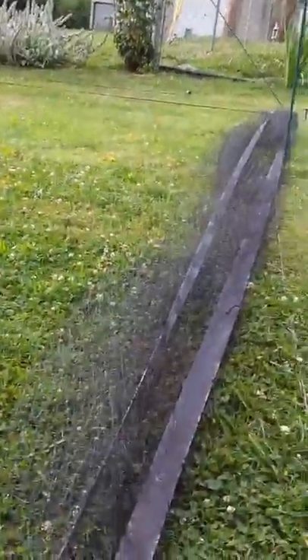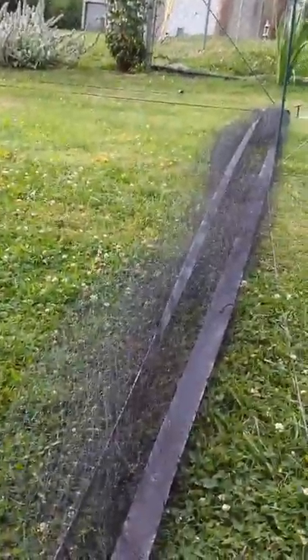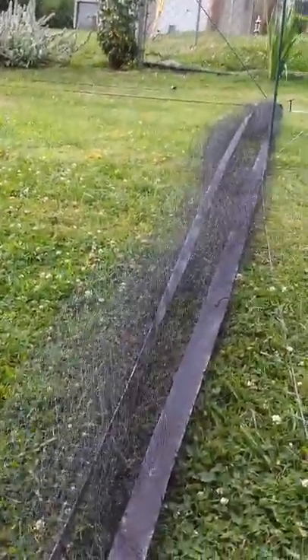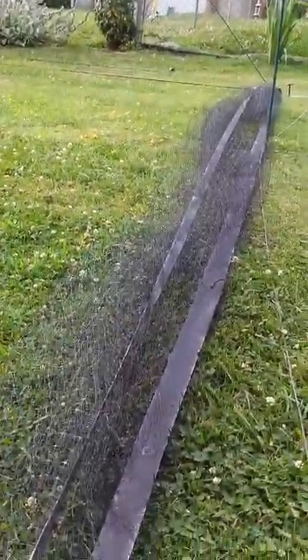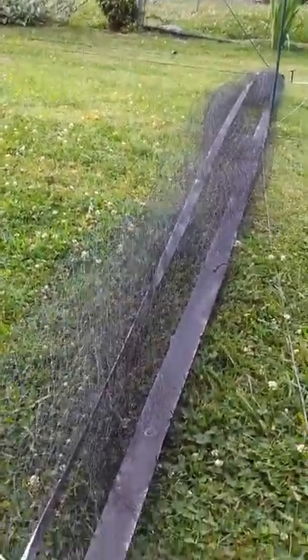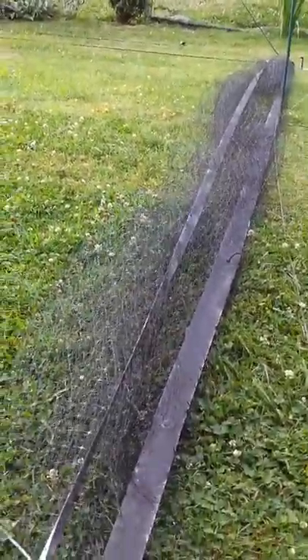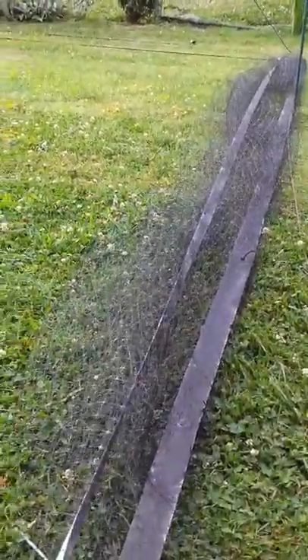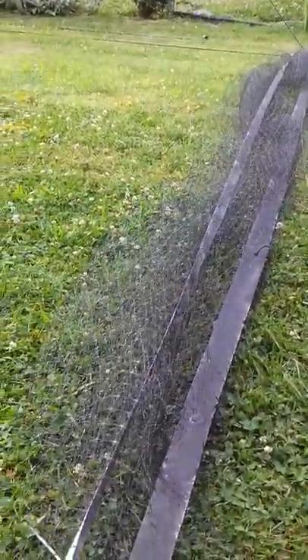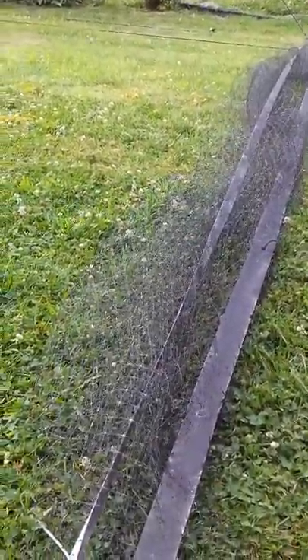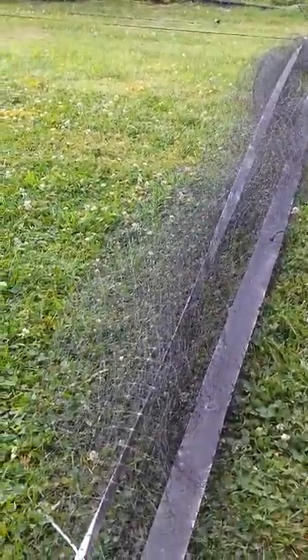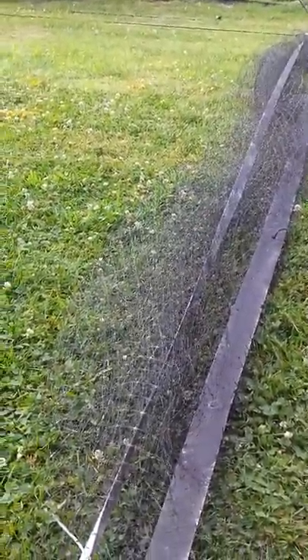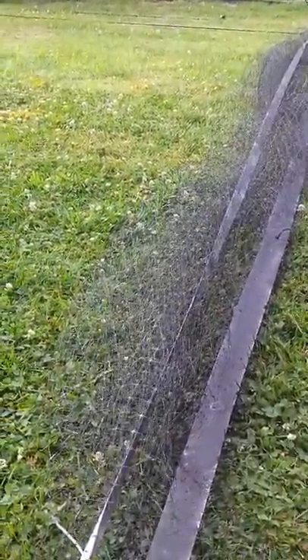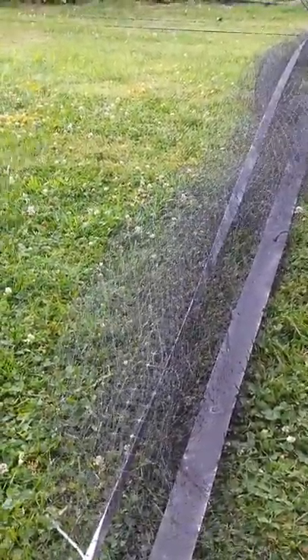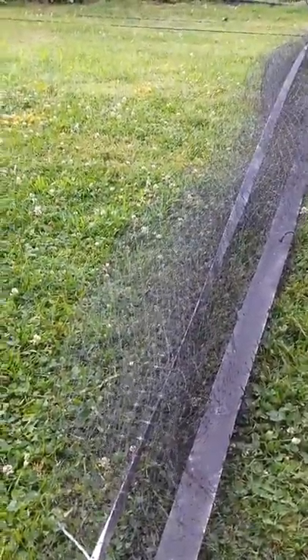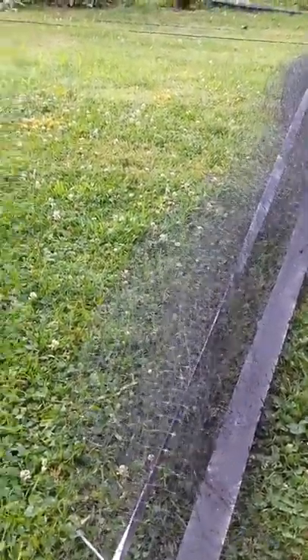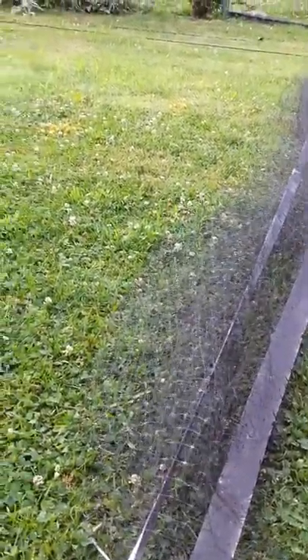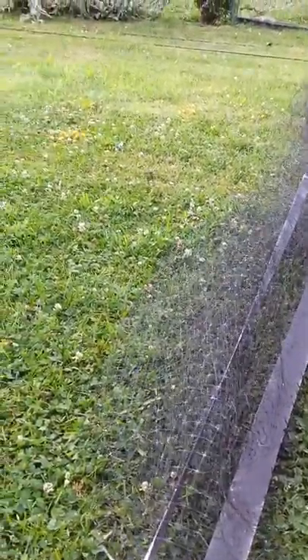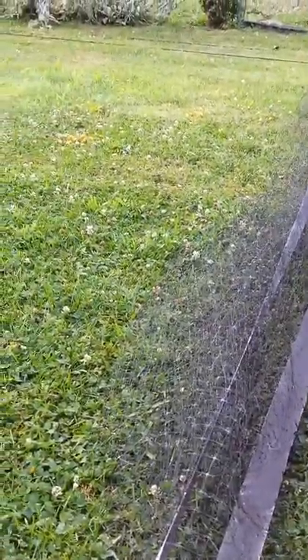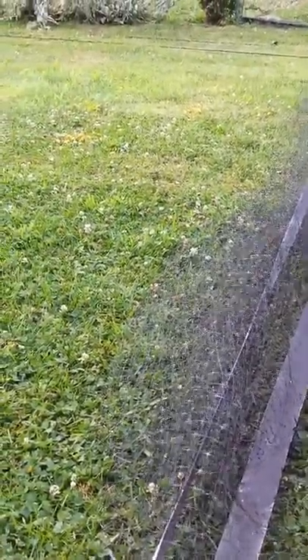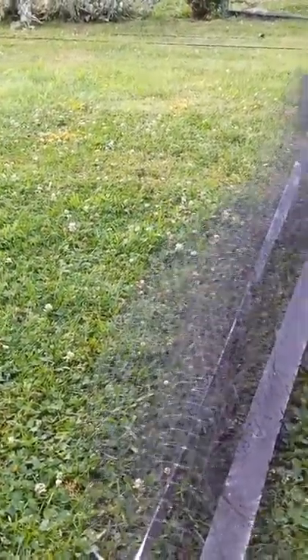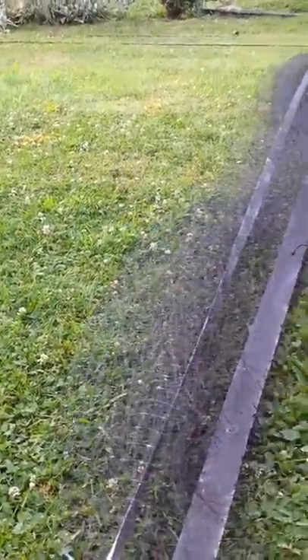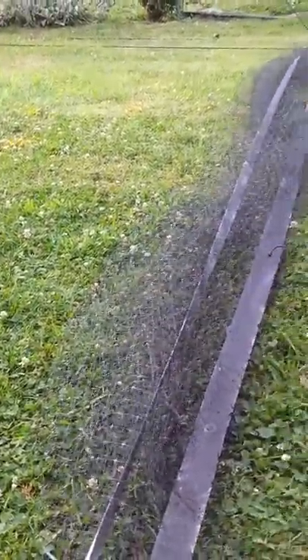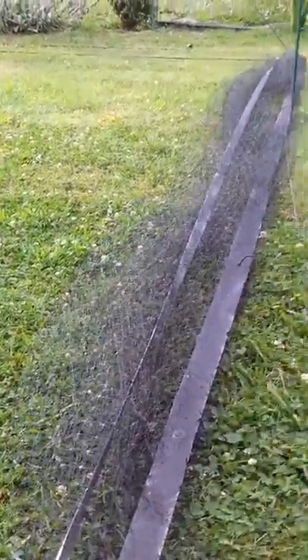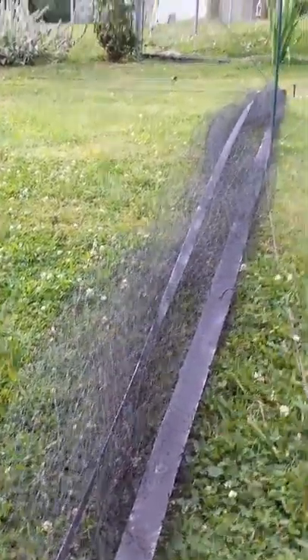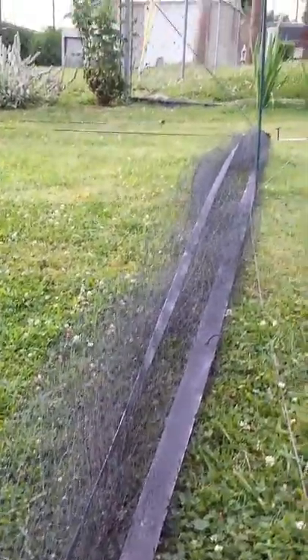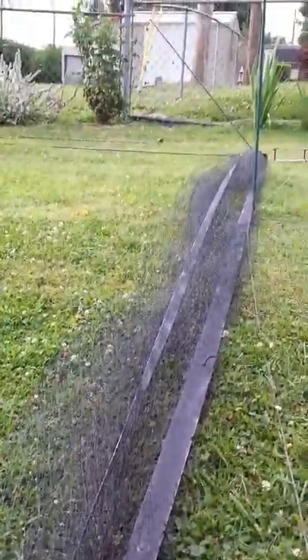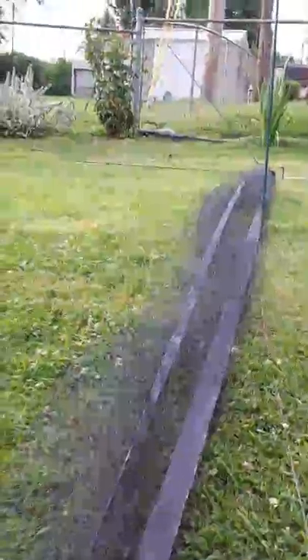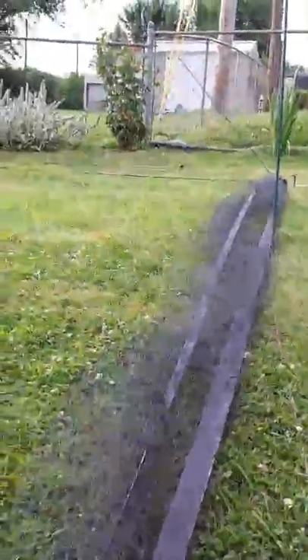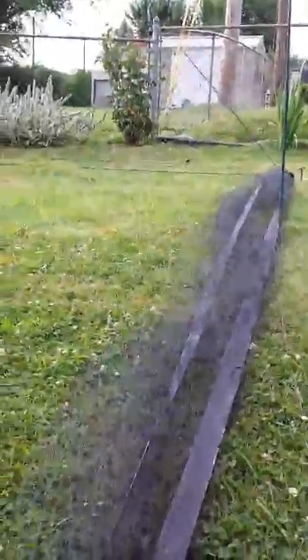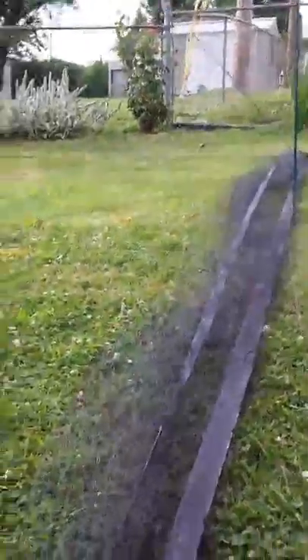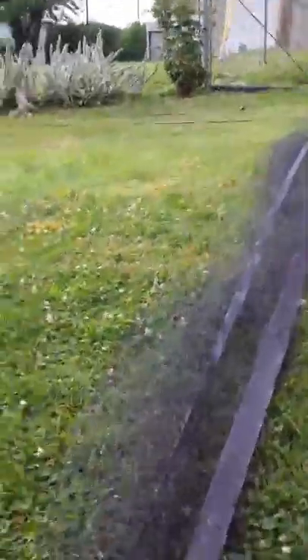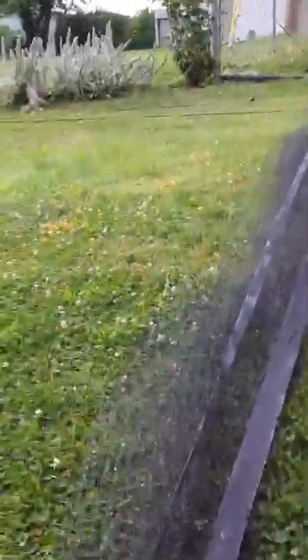This basically lifts the net over the baited area. Otherwise it would just slide across the ground and cut the birds off at the knees. This way it flies up over them.